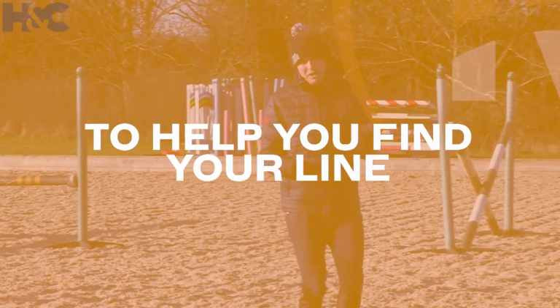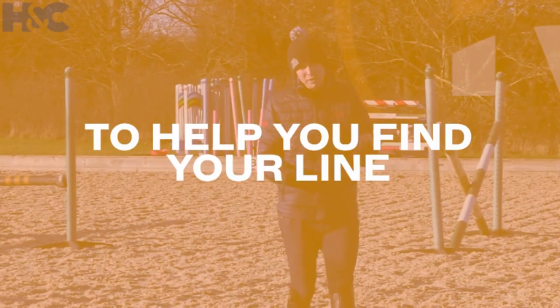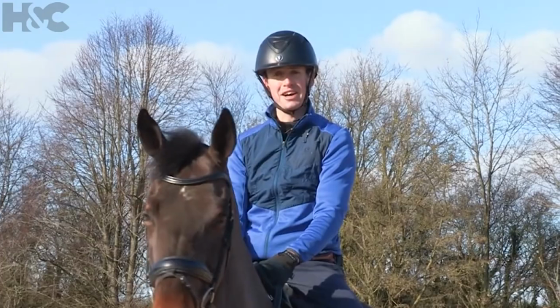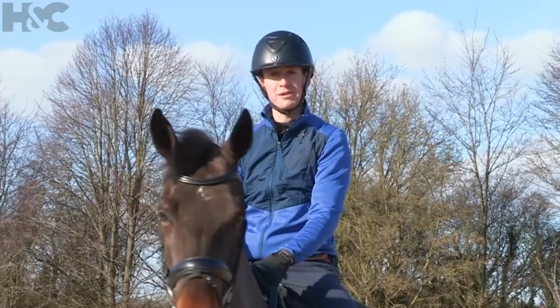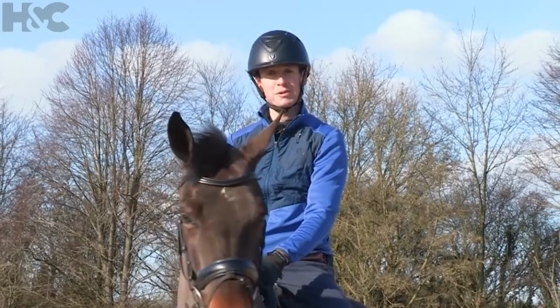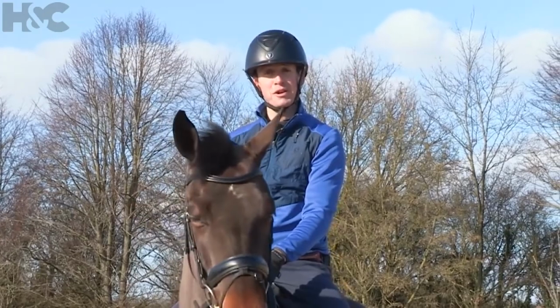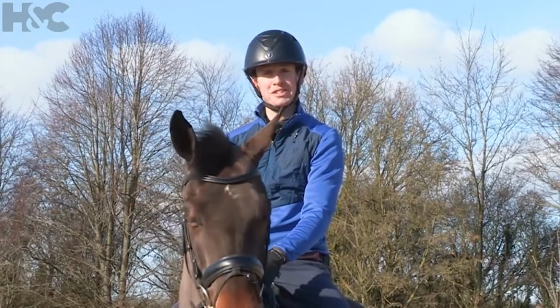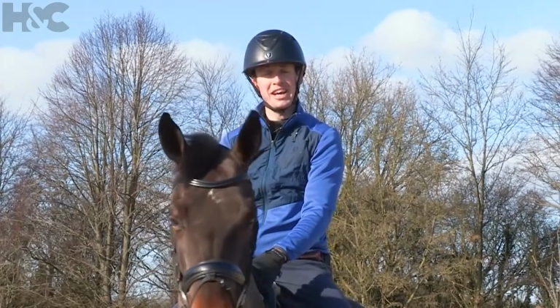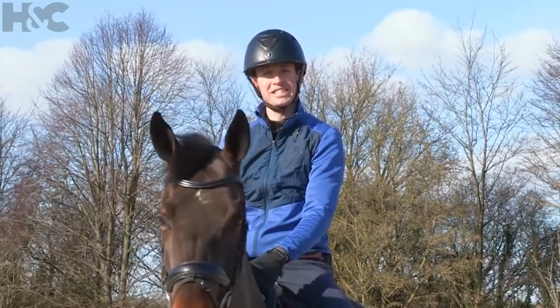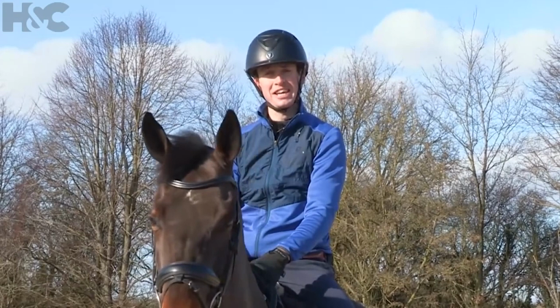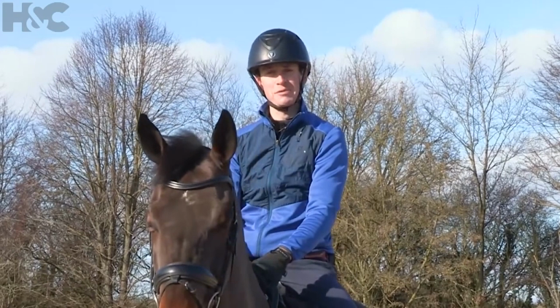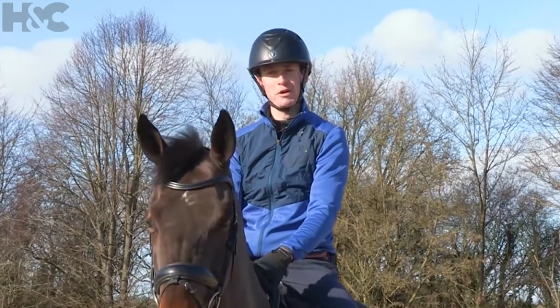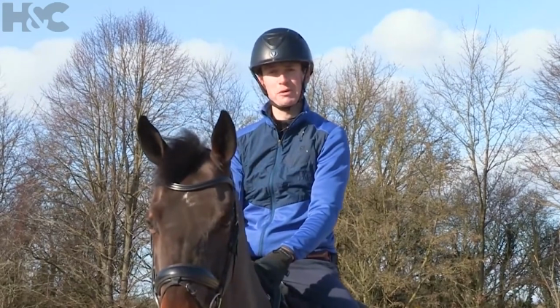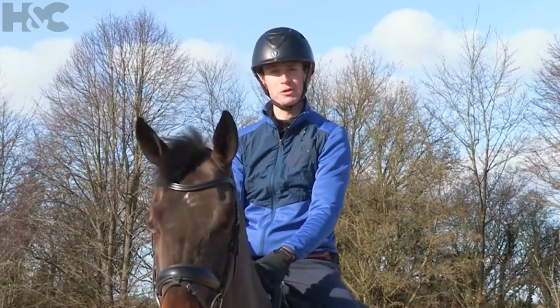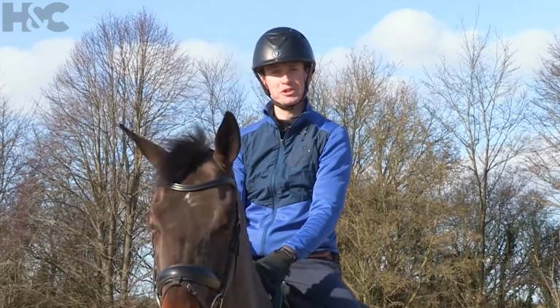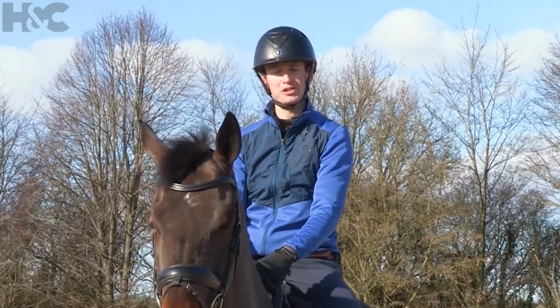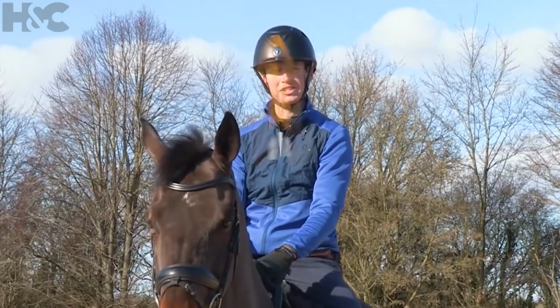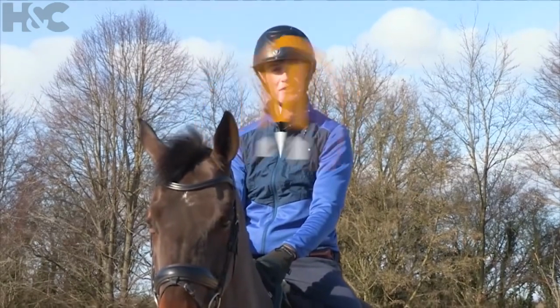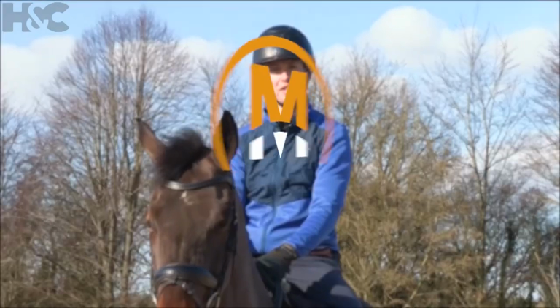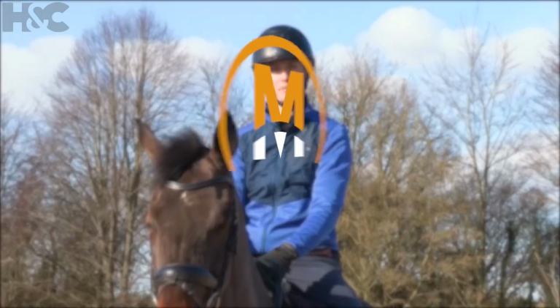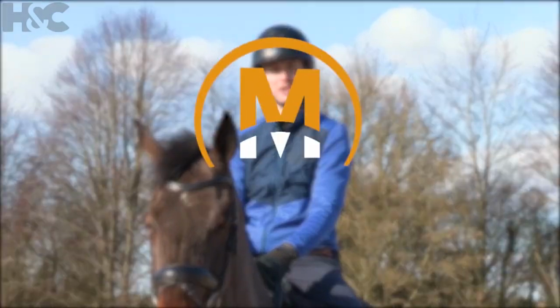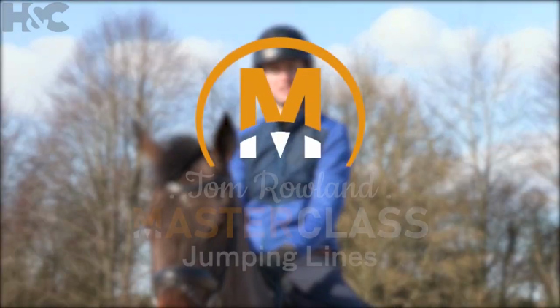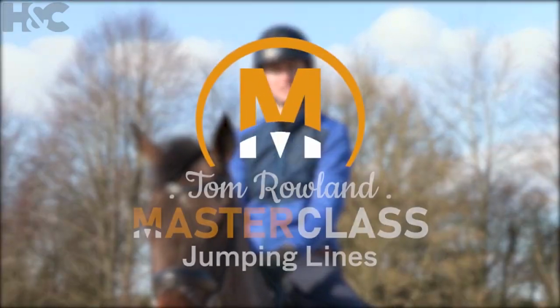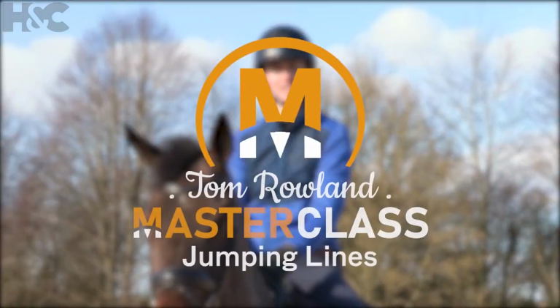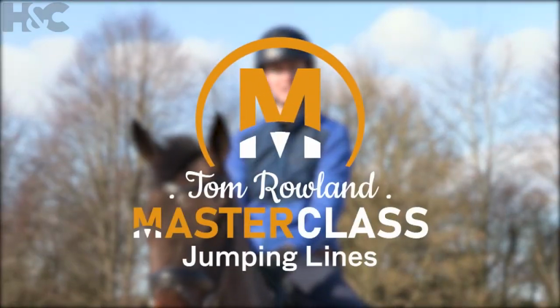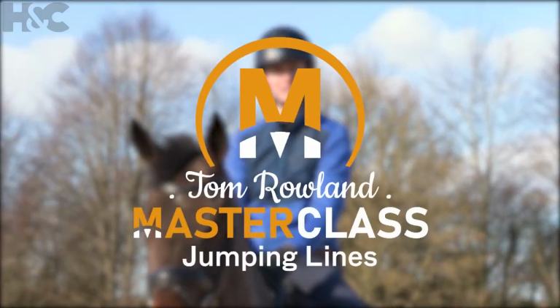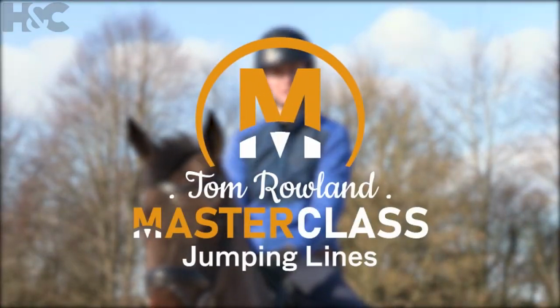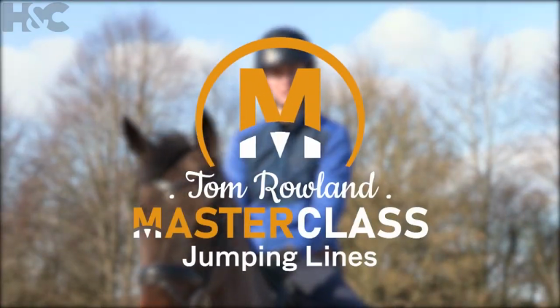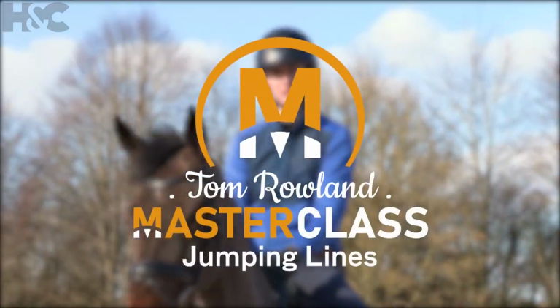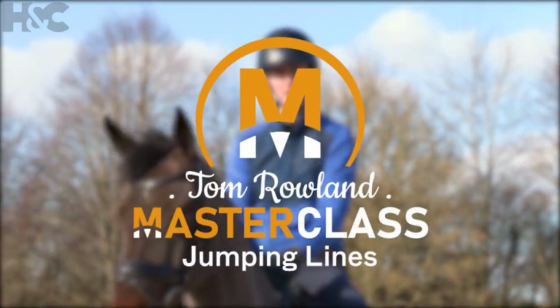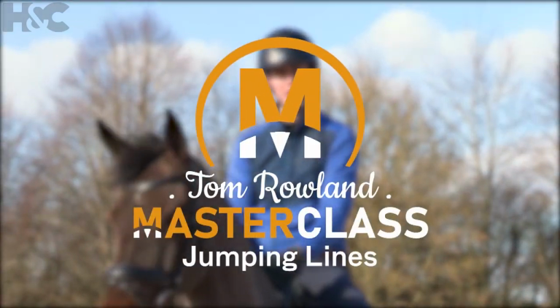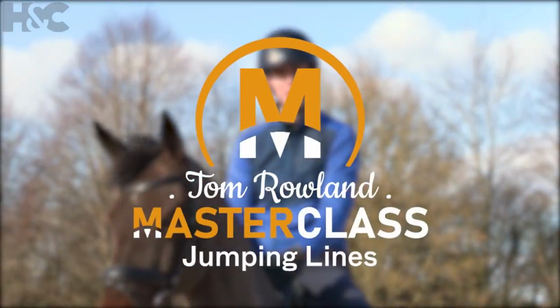Hi, I'm Tom Rowland and today I'm welcoming Horse & Country TV to my yard for a training masterclass.